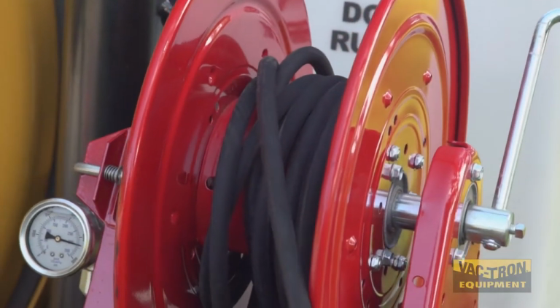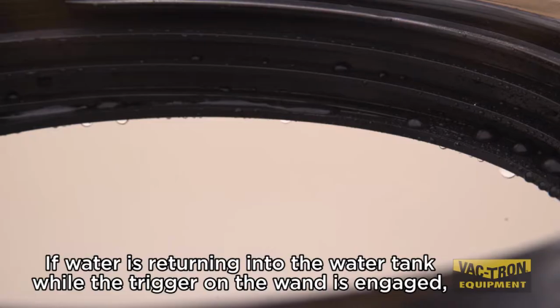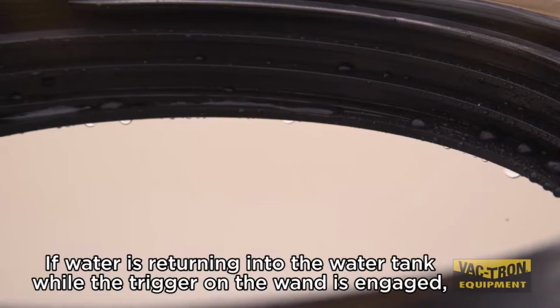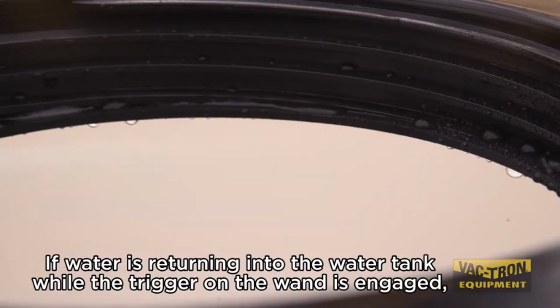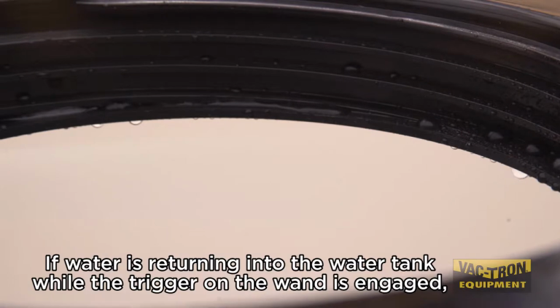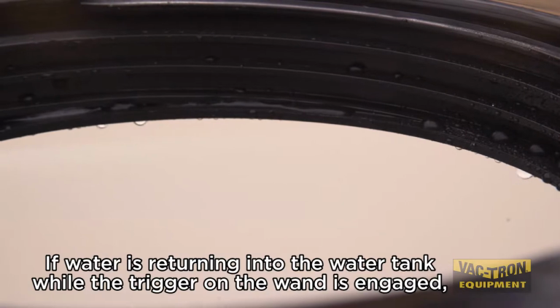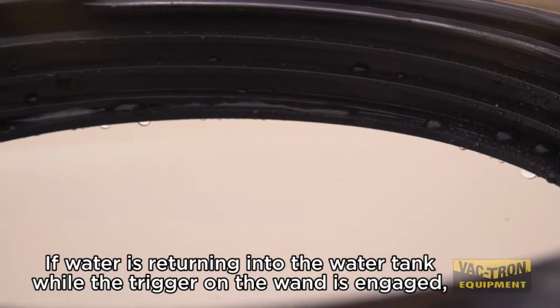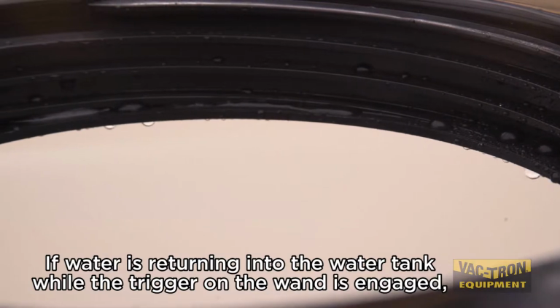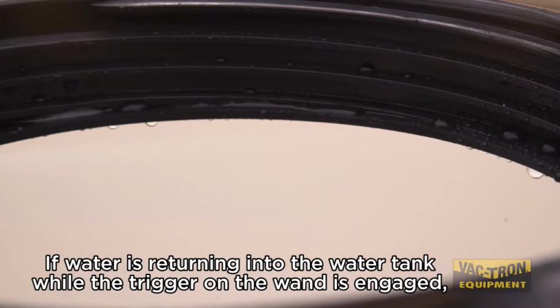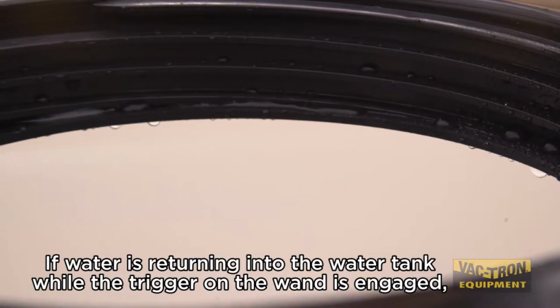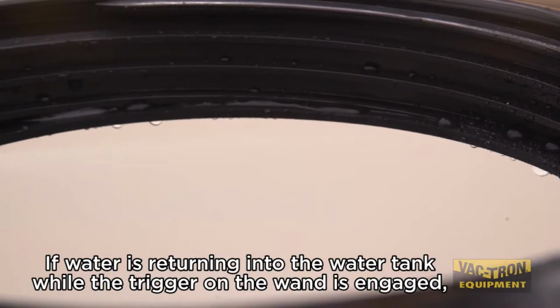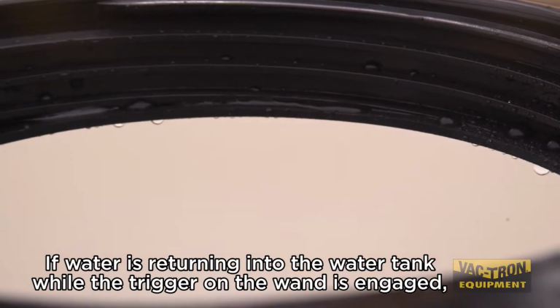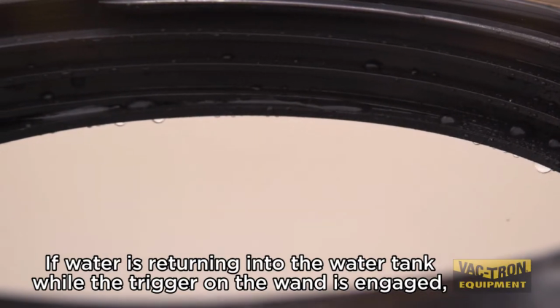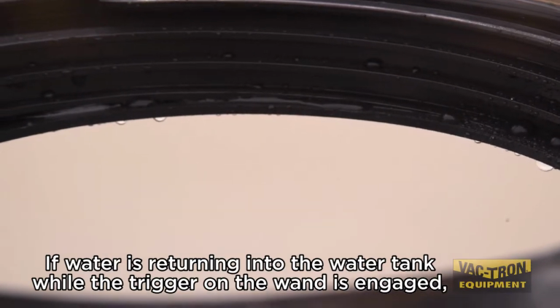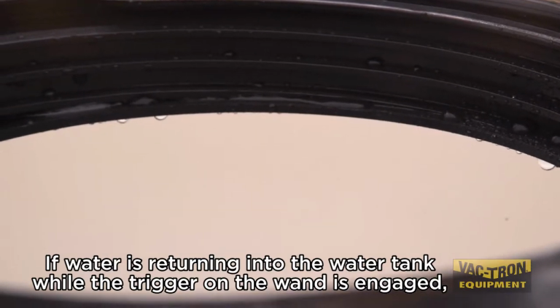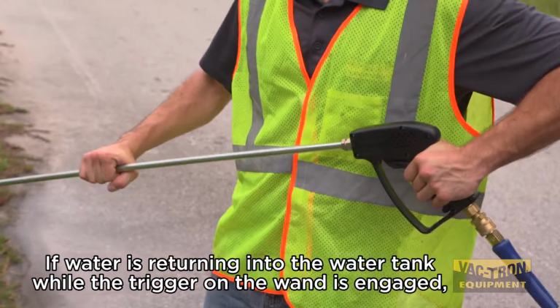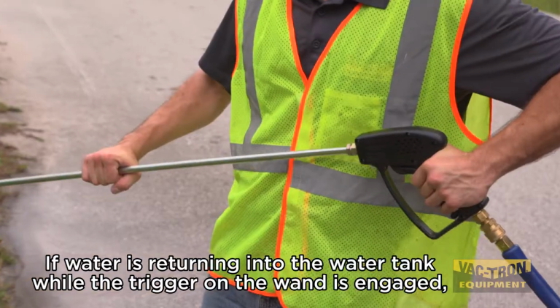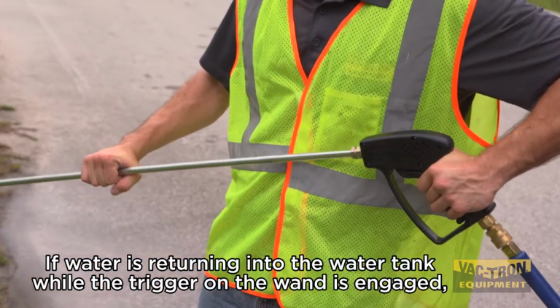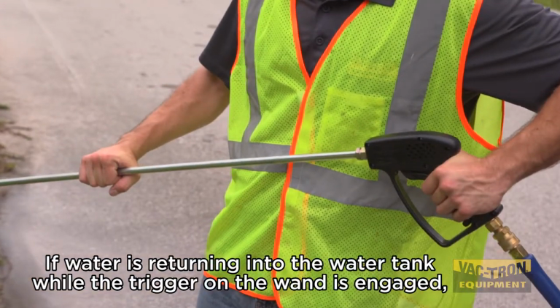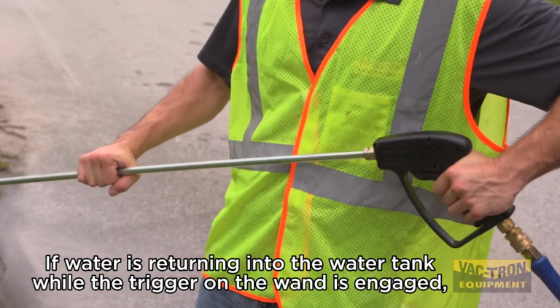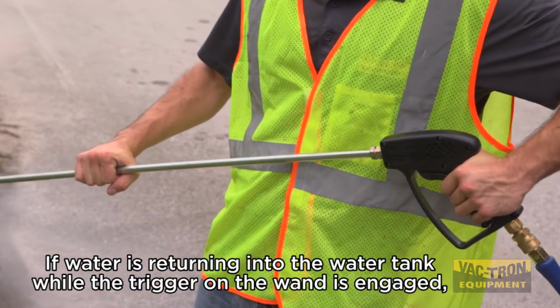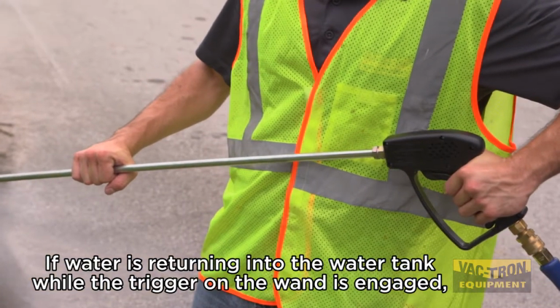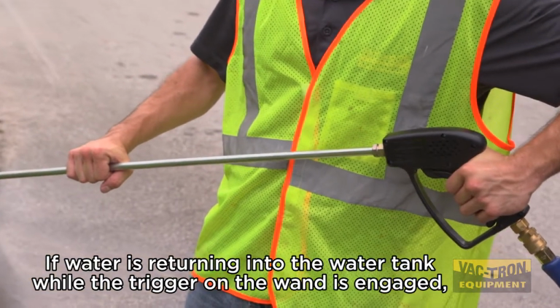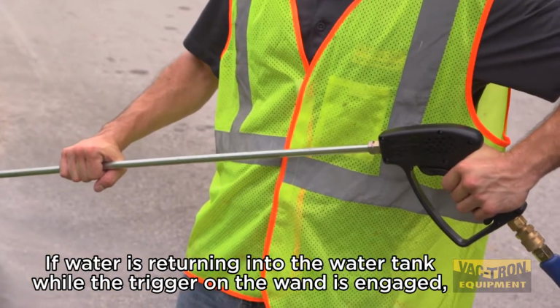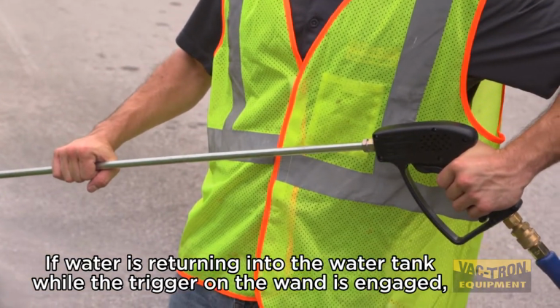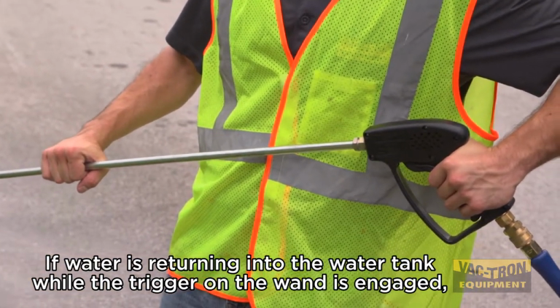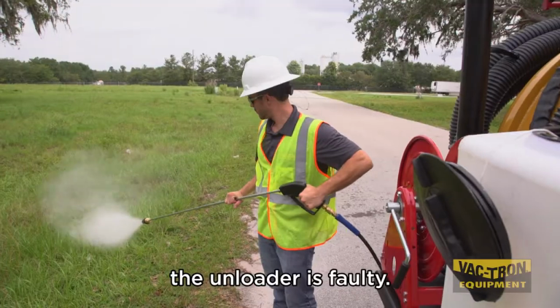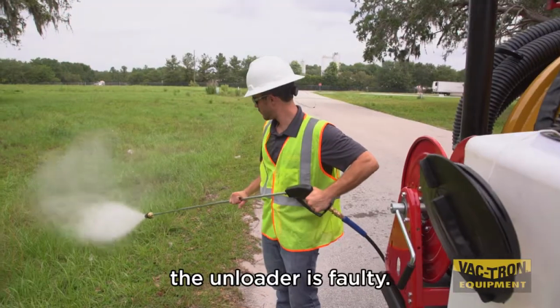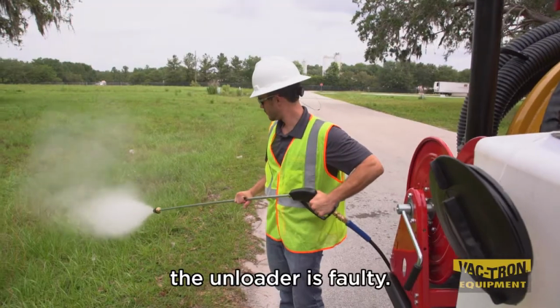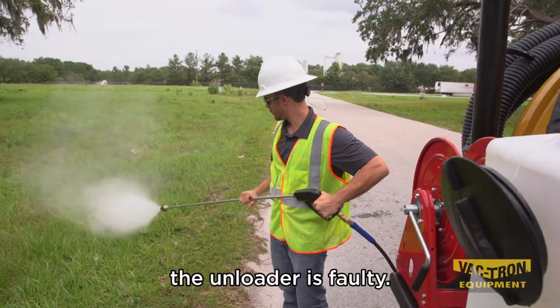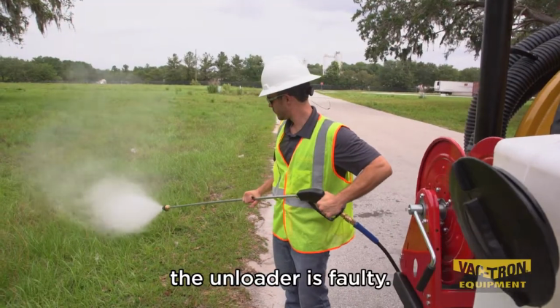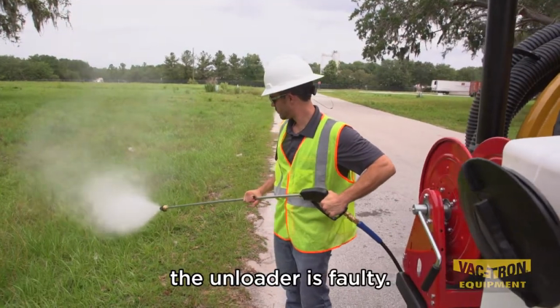If water is returning into the water tank while the trigger on the wand is engaged, the unloader is faulty.